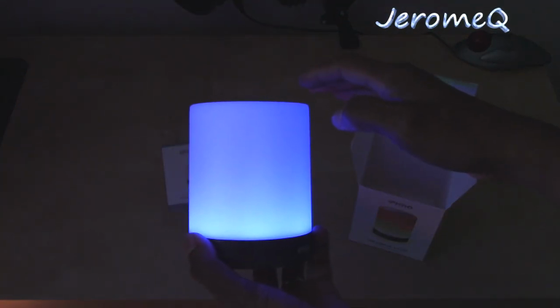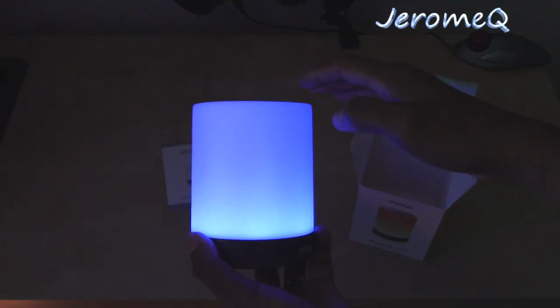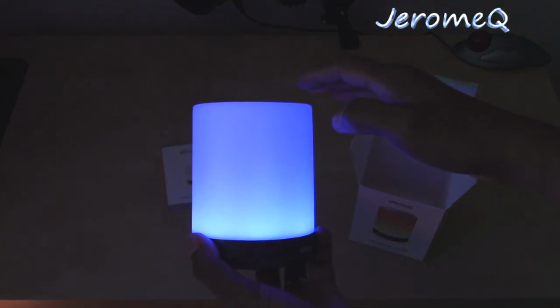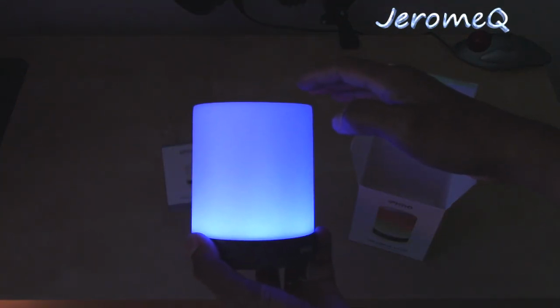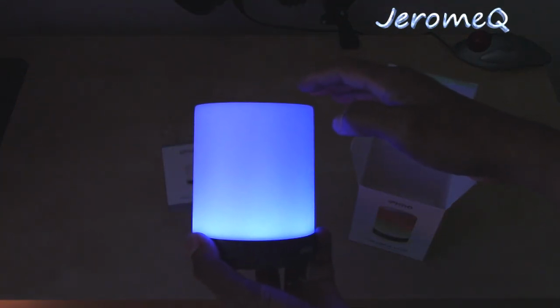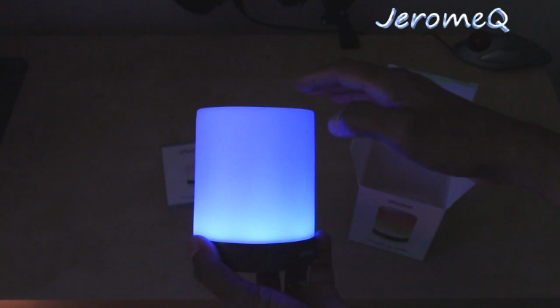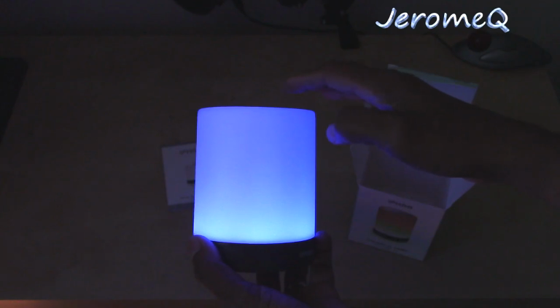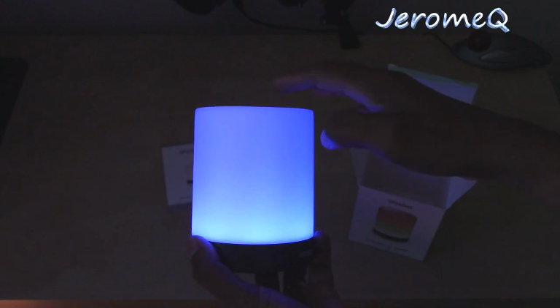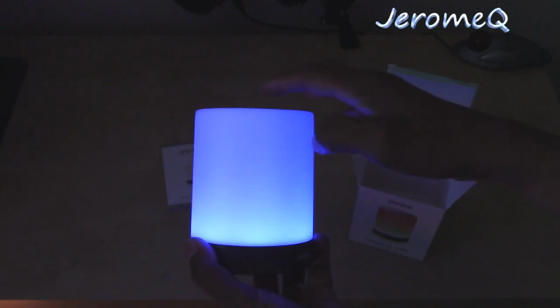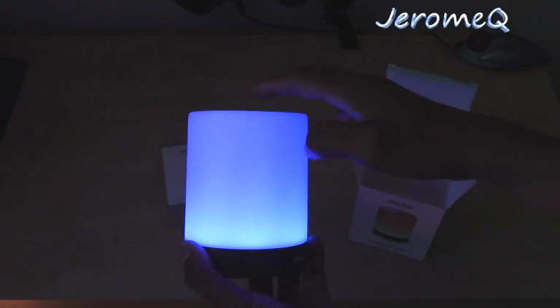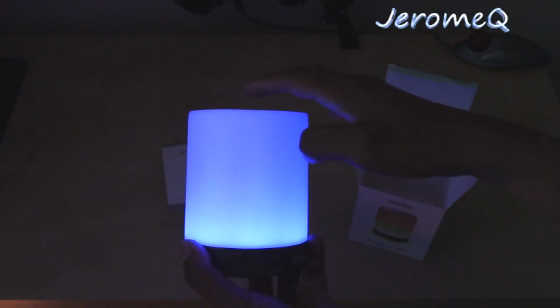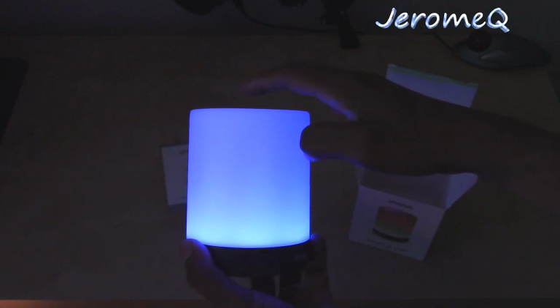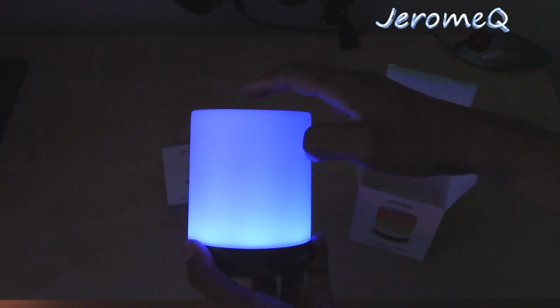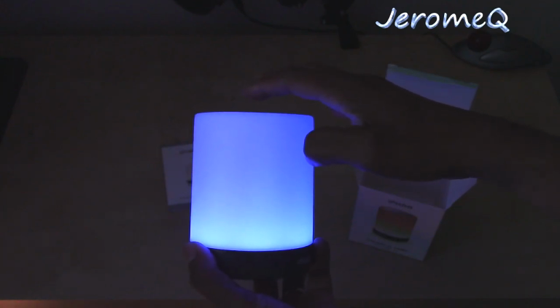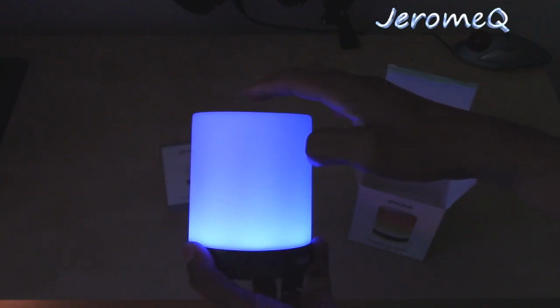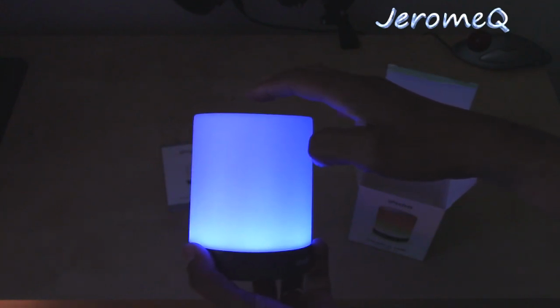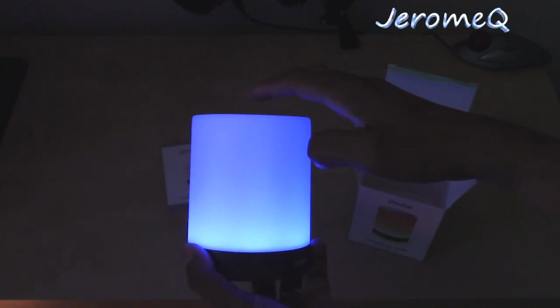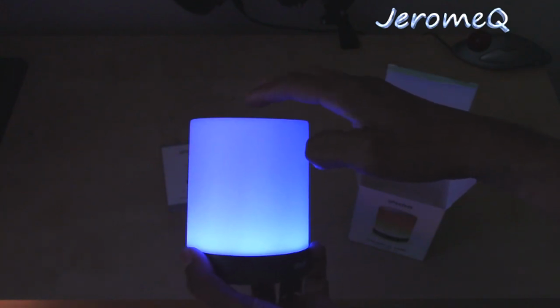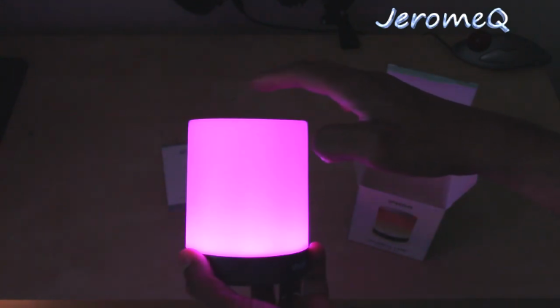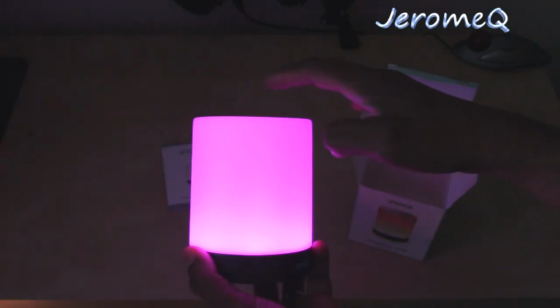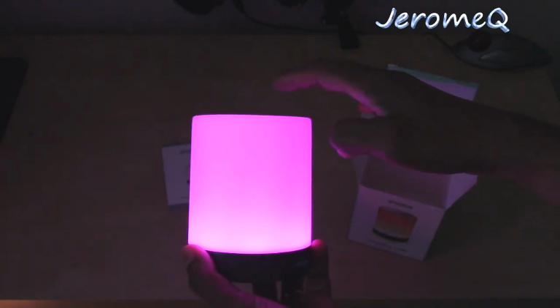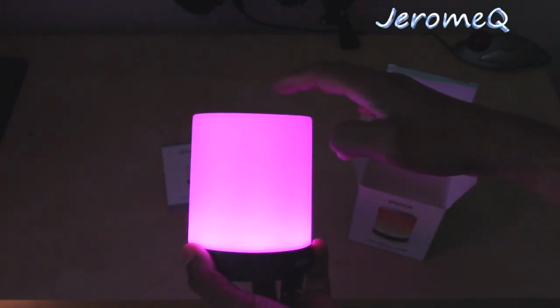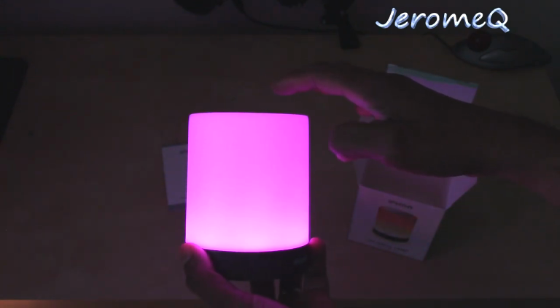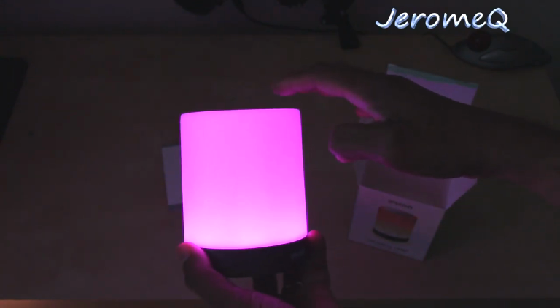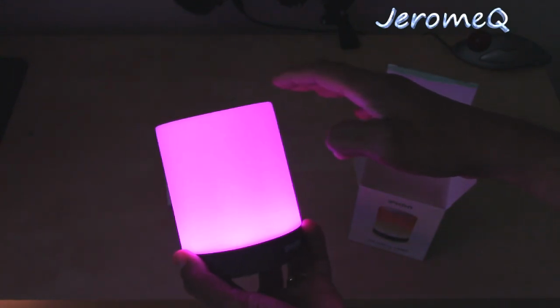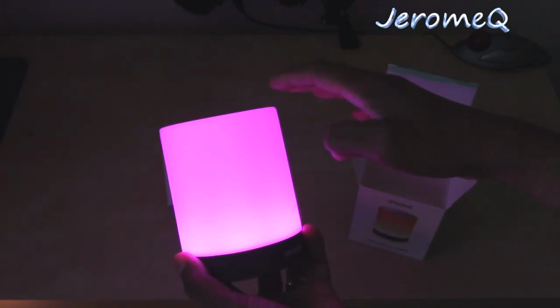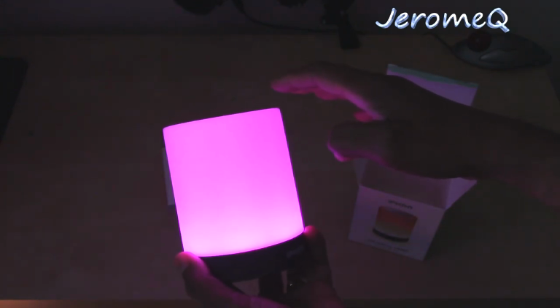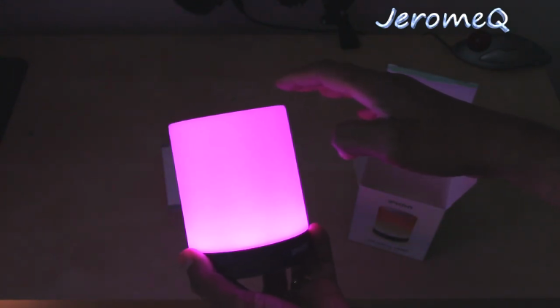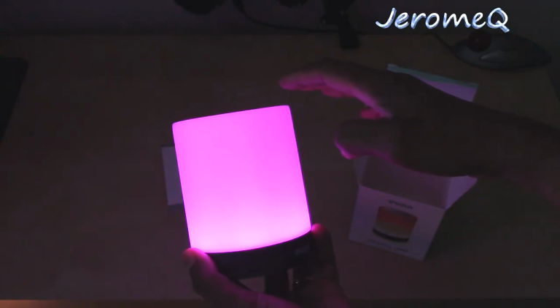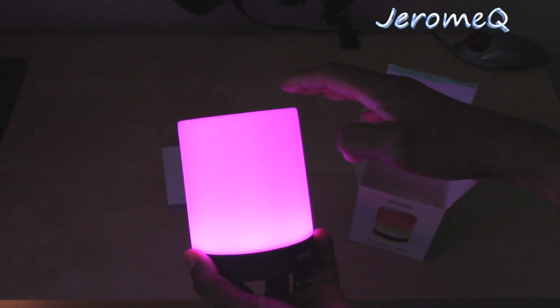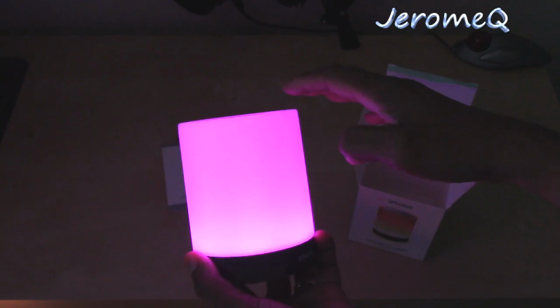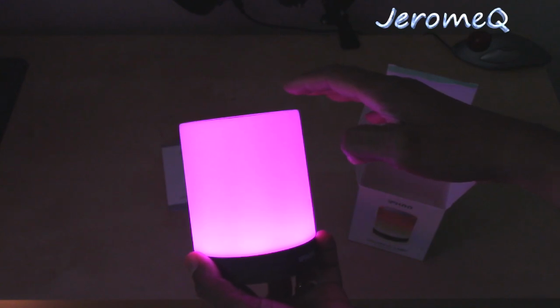That's blue. Oh, this is interesting. That's pink.